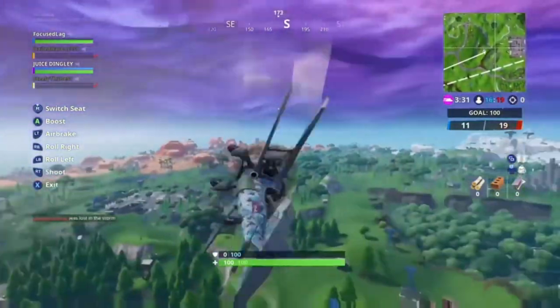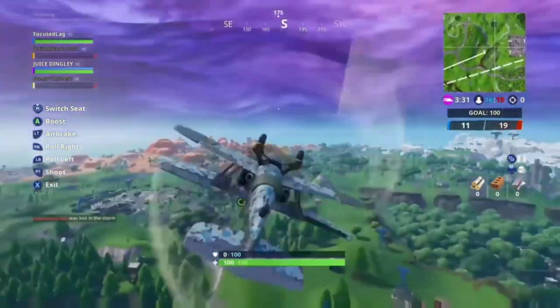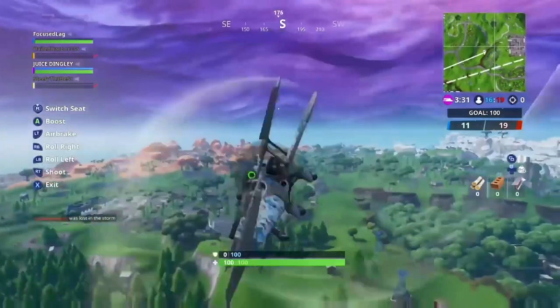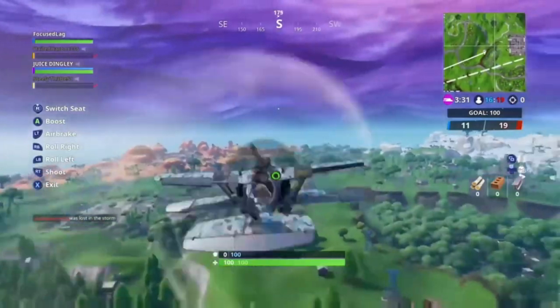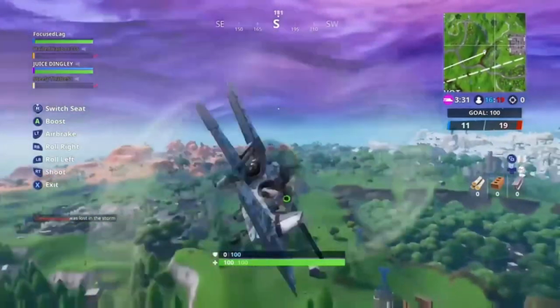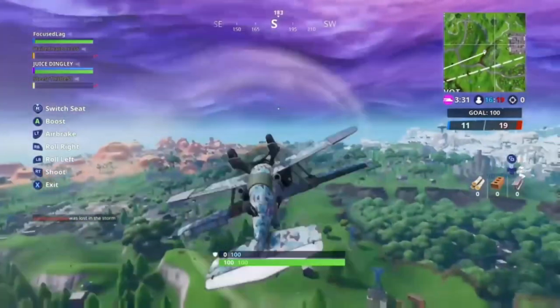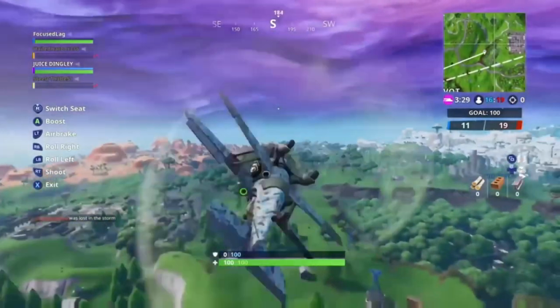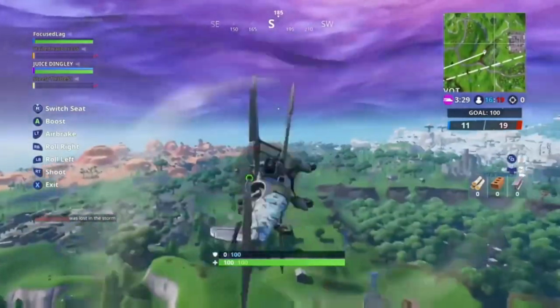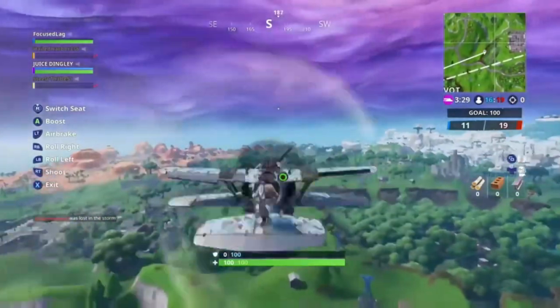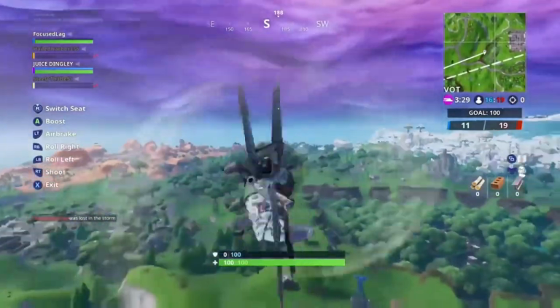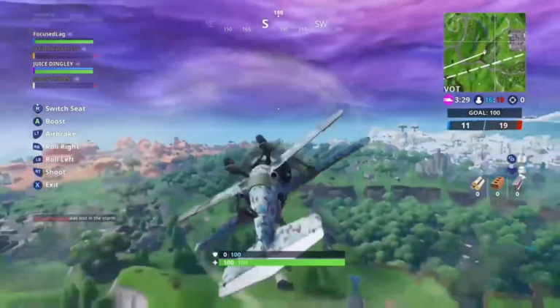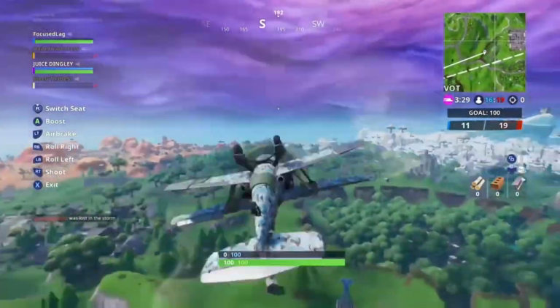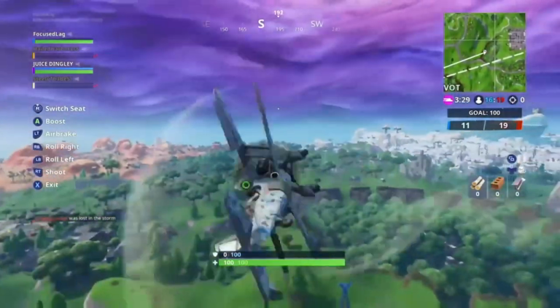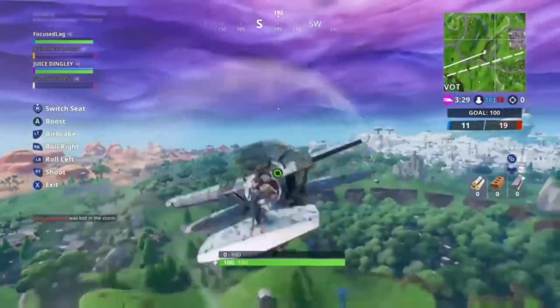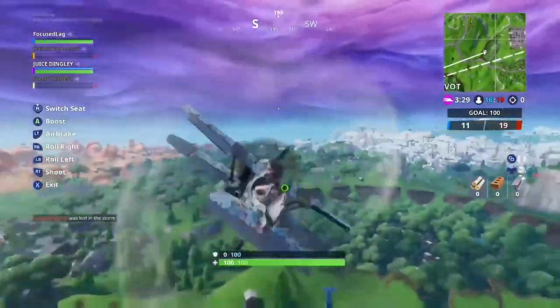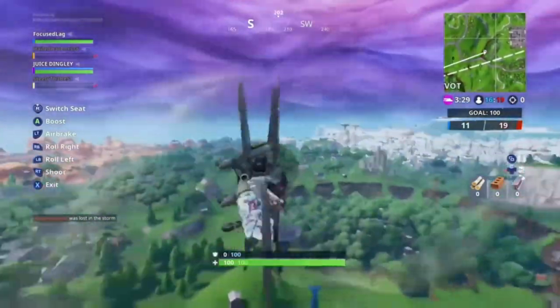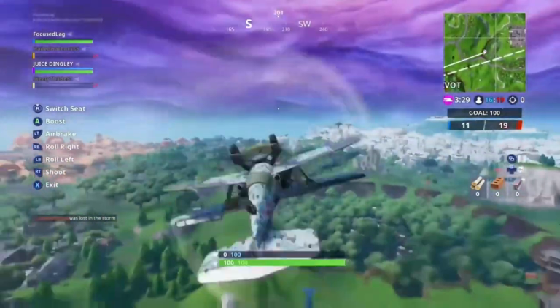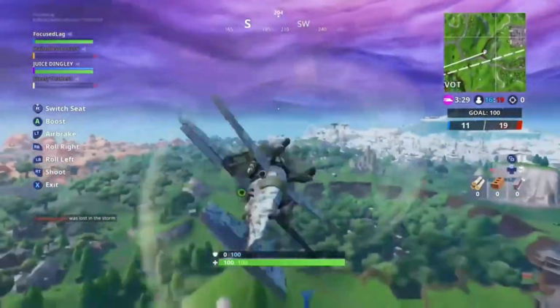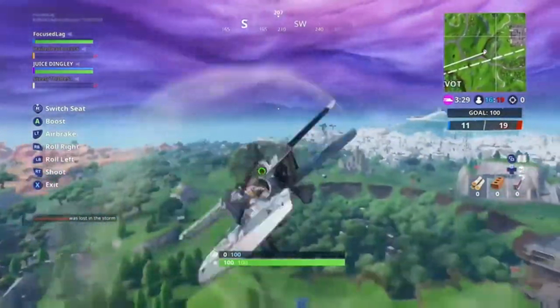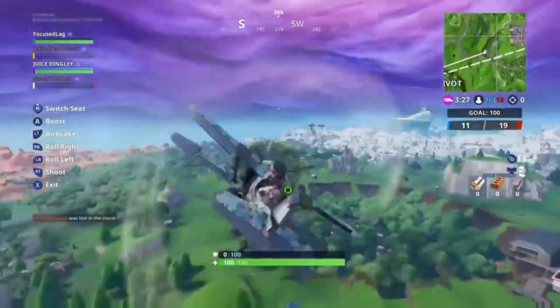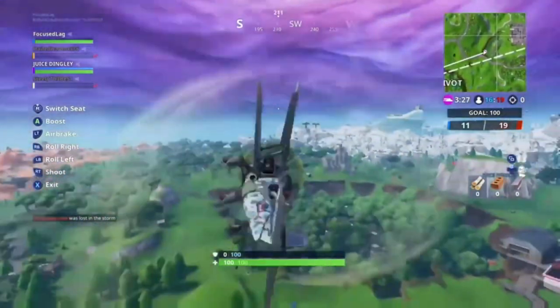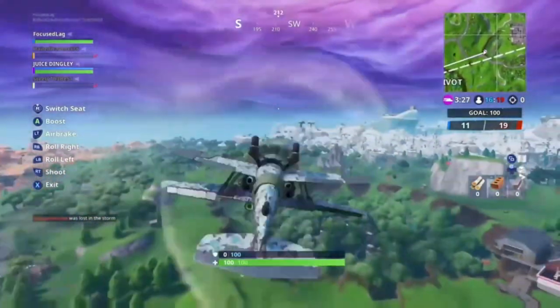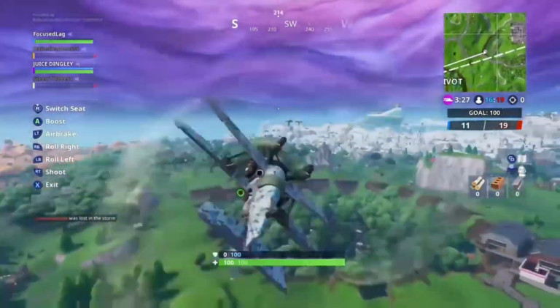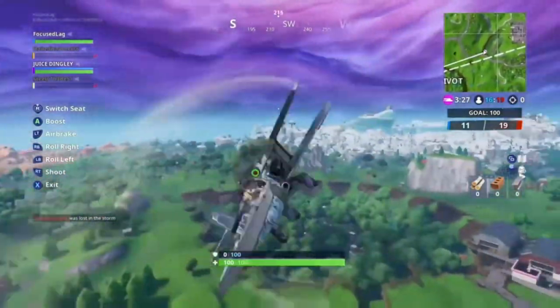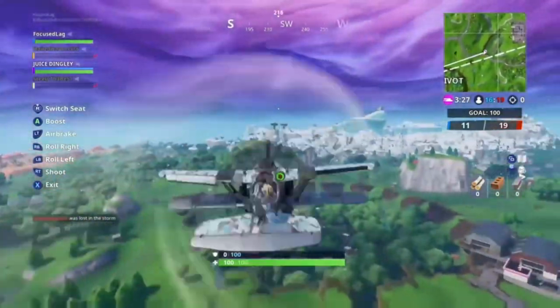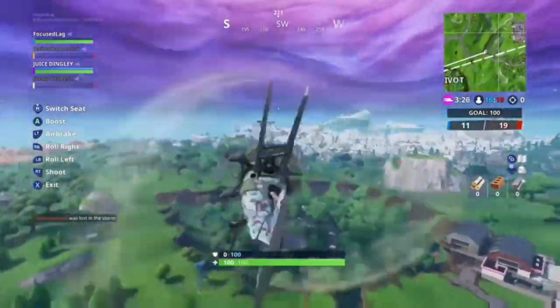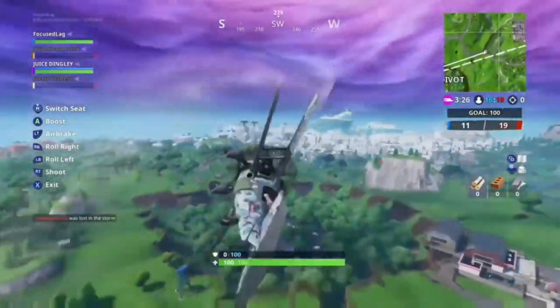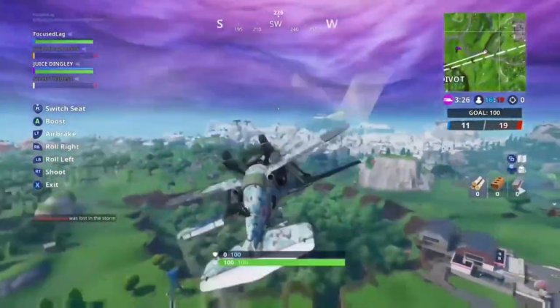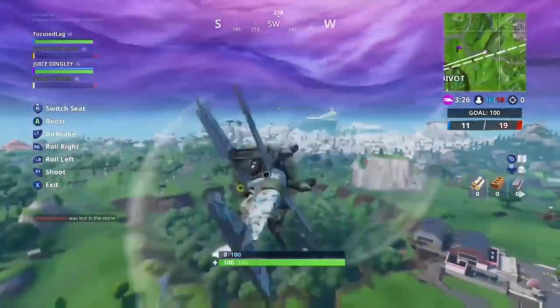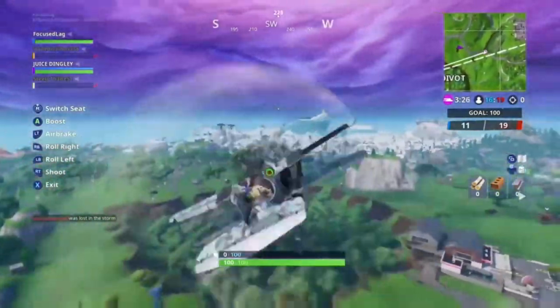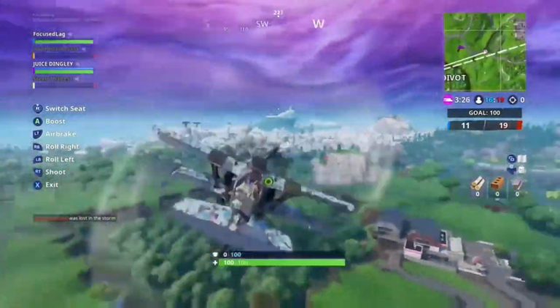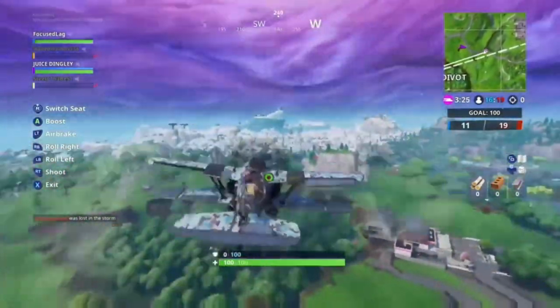So you see how I'm doing a barrel roll to the right? I'm just clicking RB, RB, RB, RB over and over.